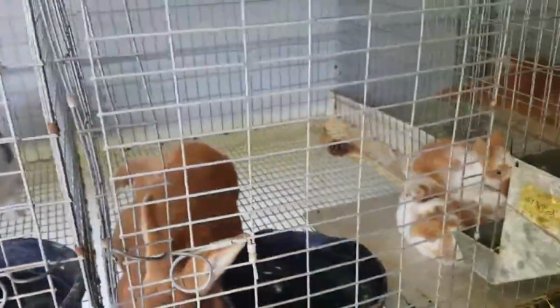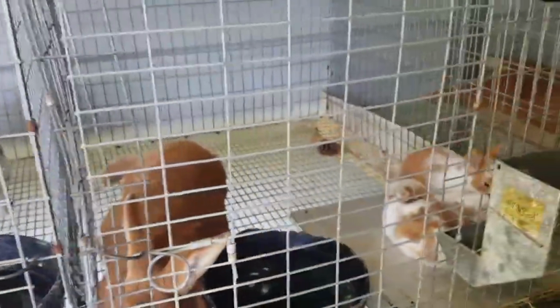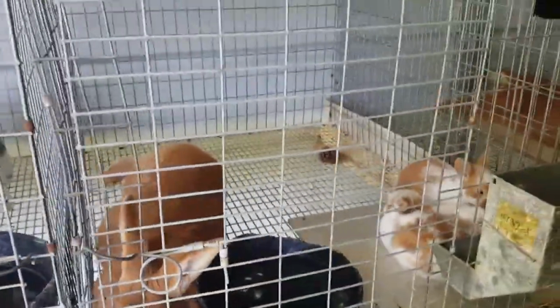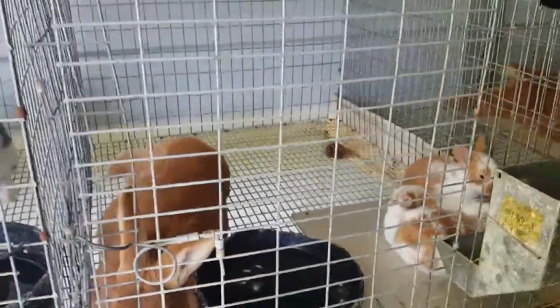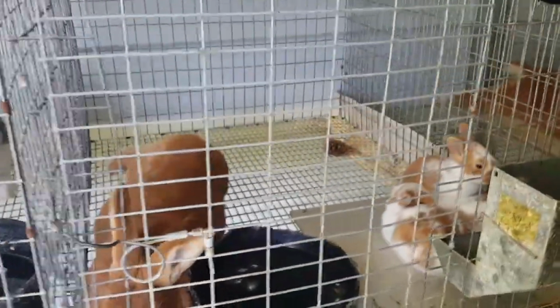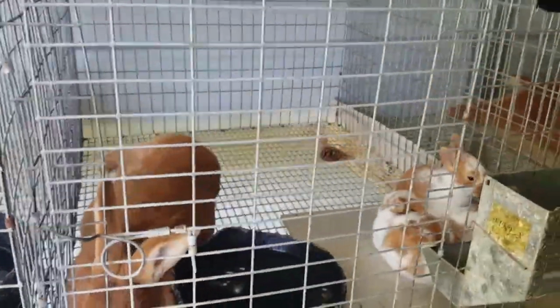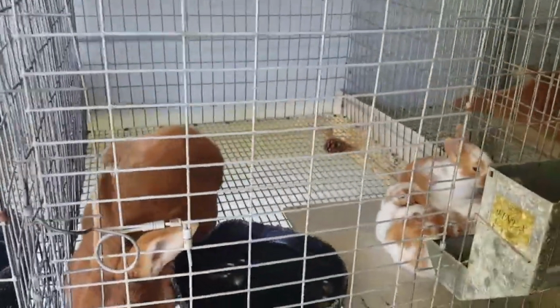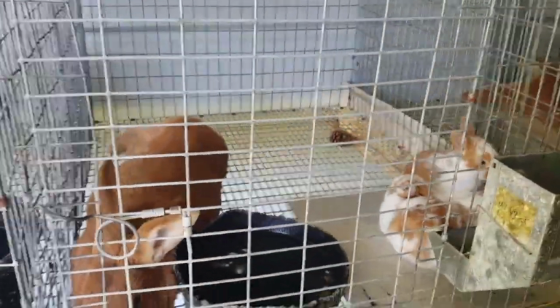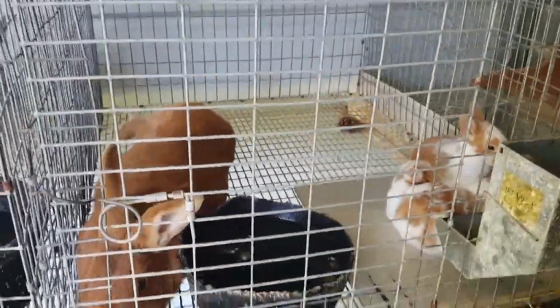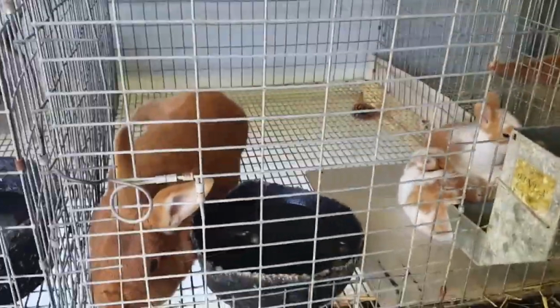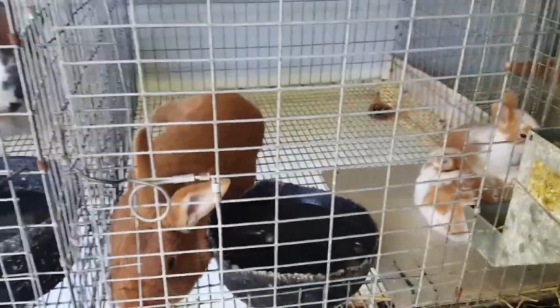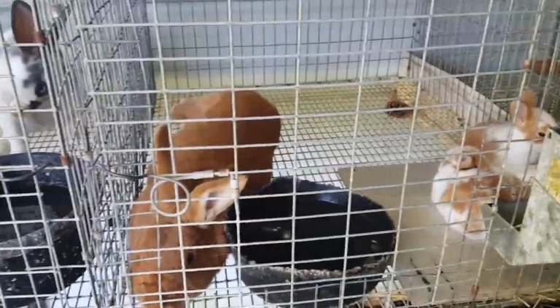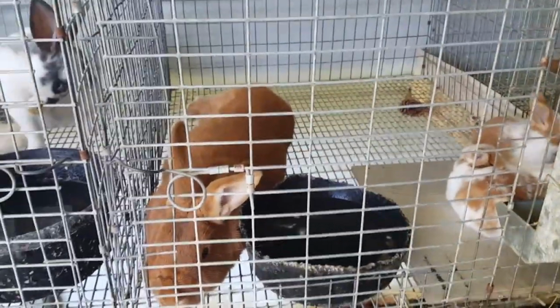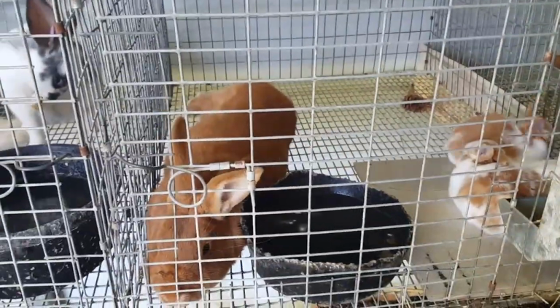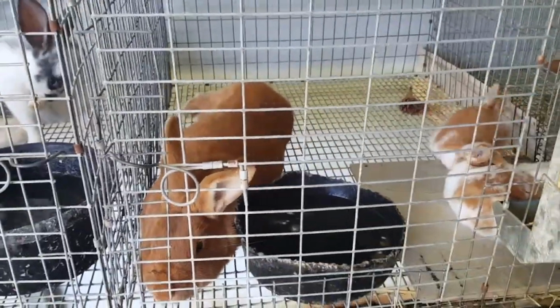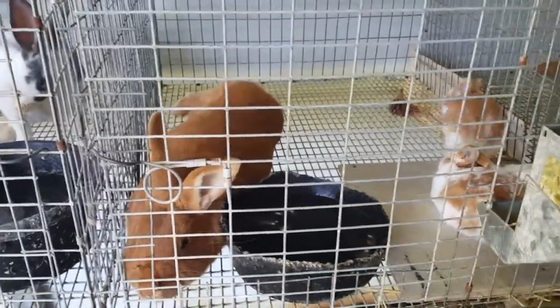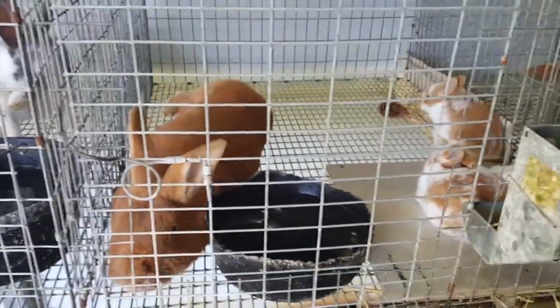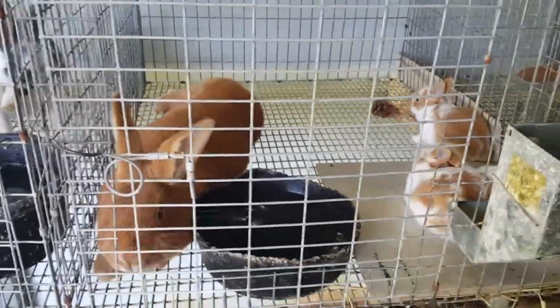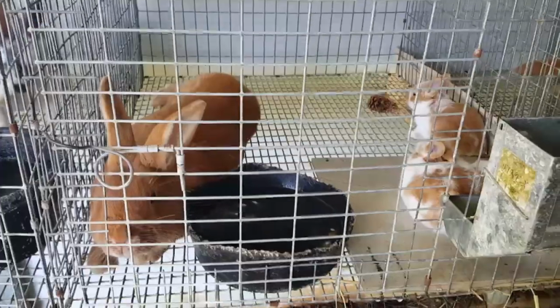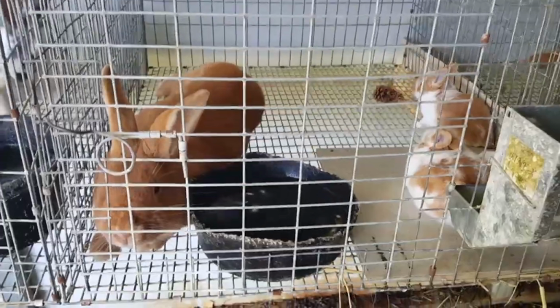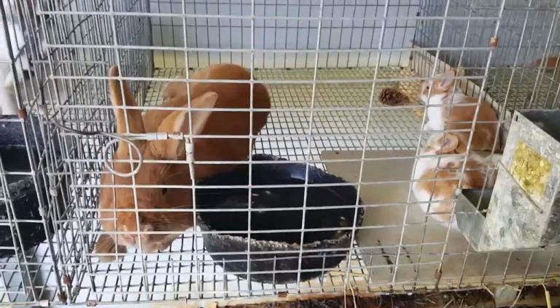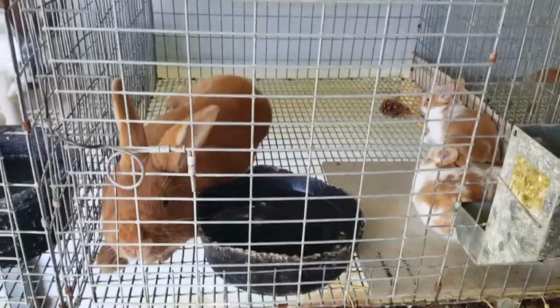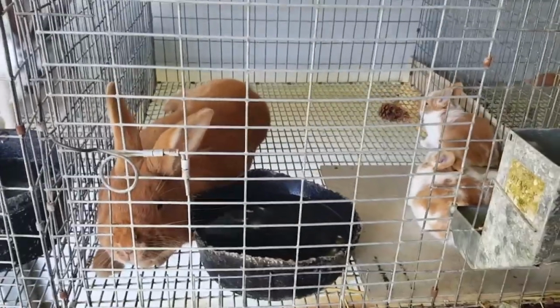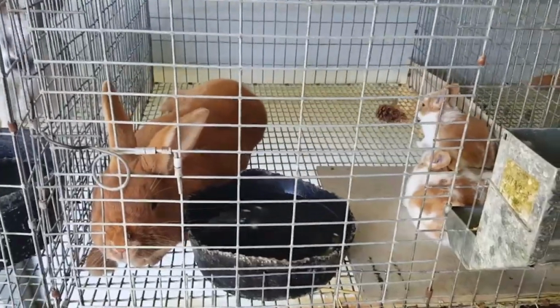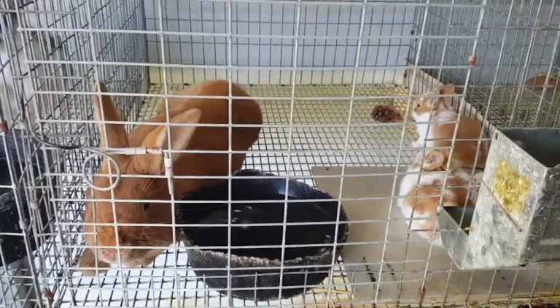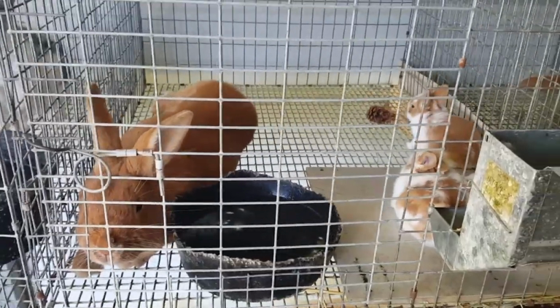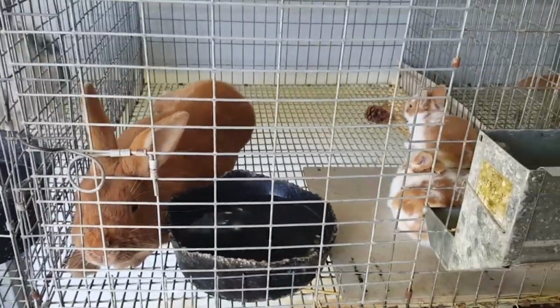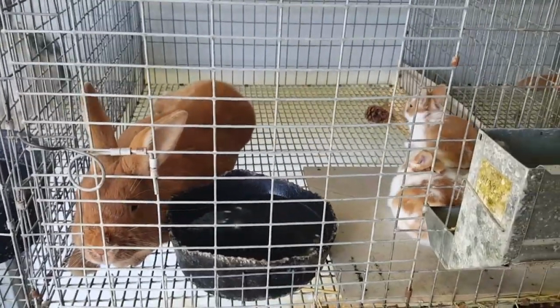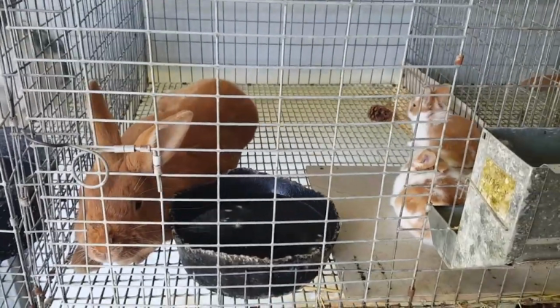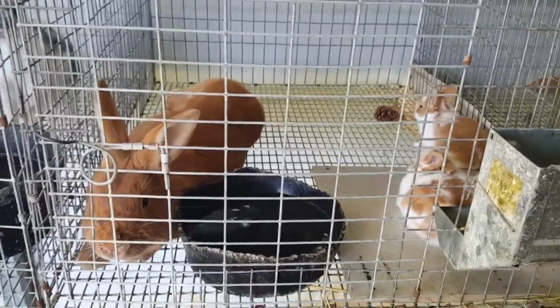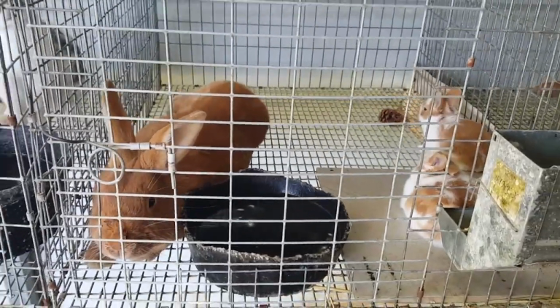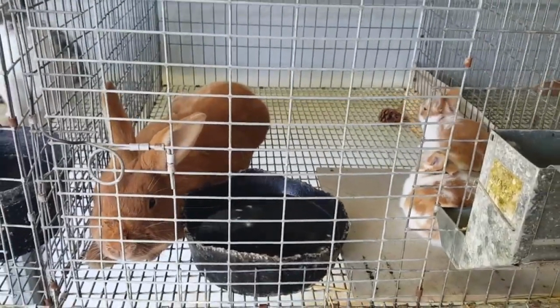Hello everybody. Welcome to A-Town Rabbitry. I'm Courtney and we're at Versace's cage.